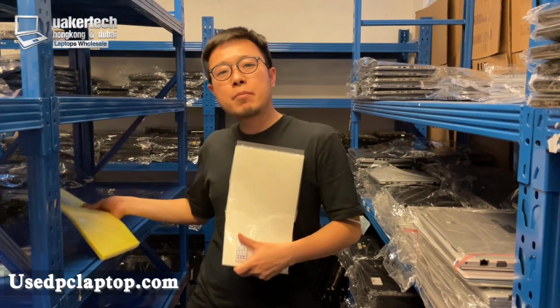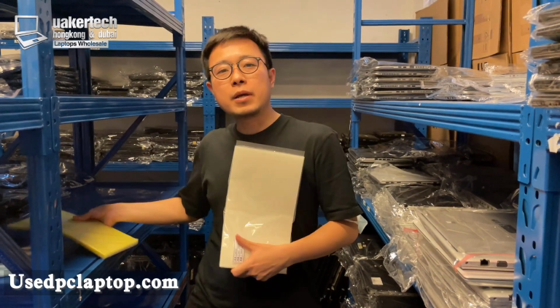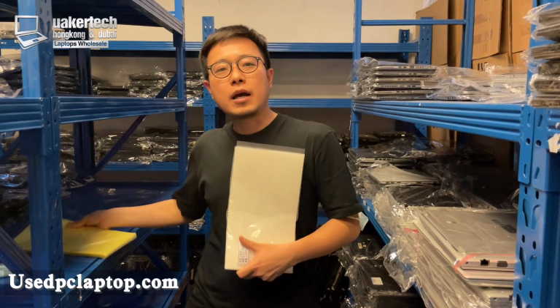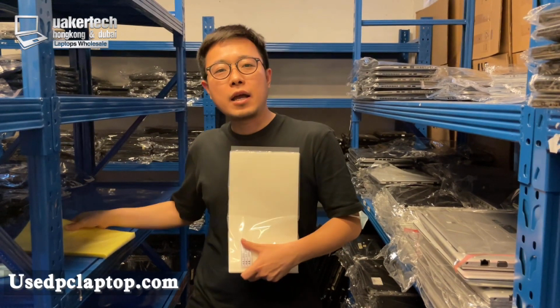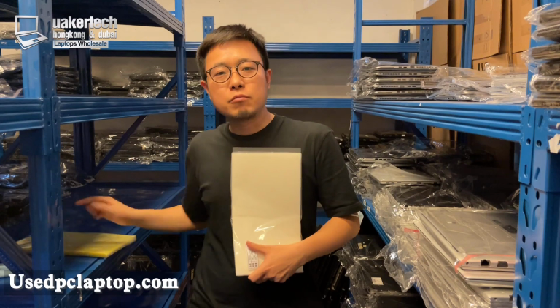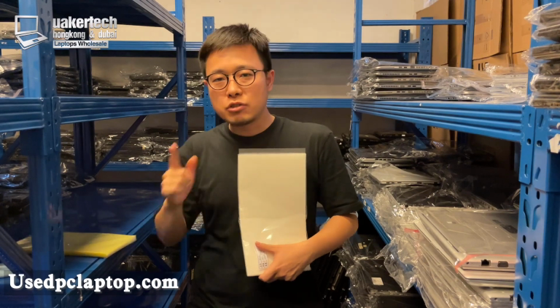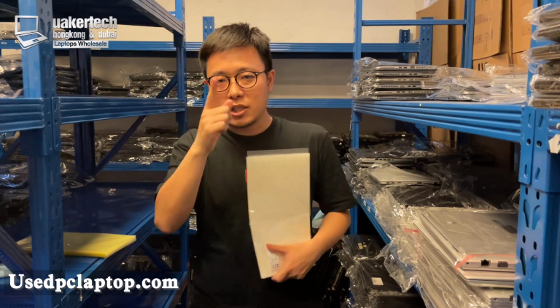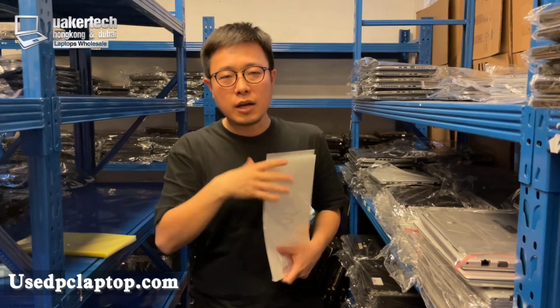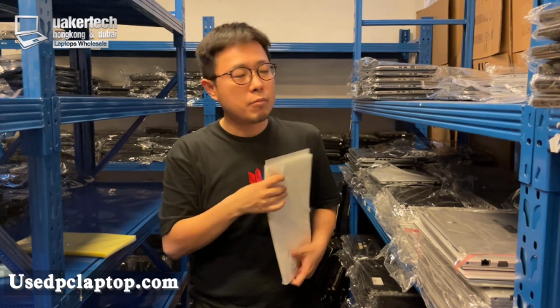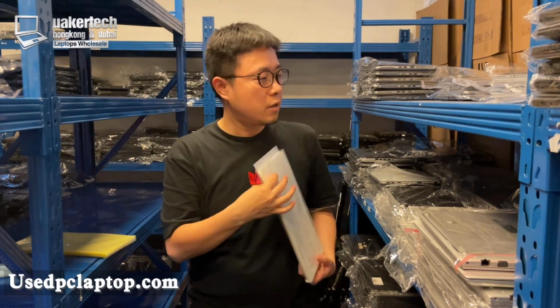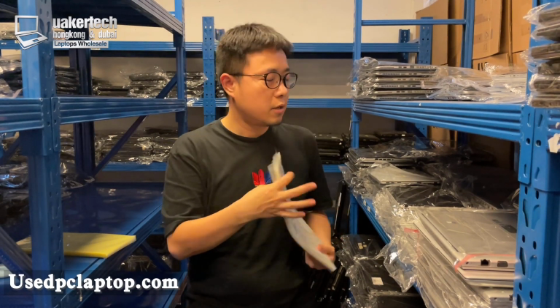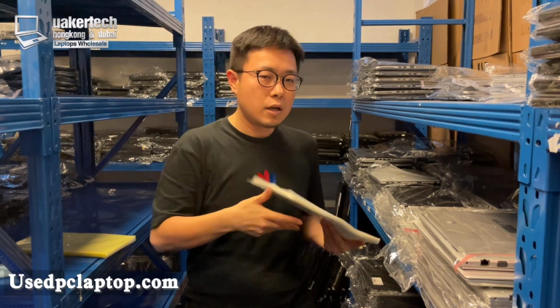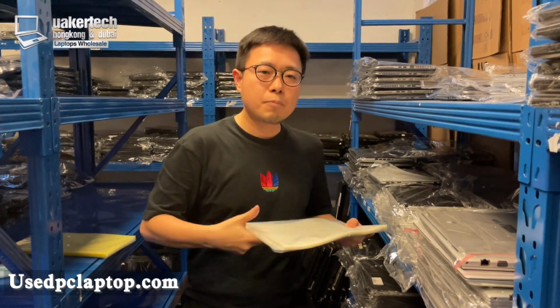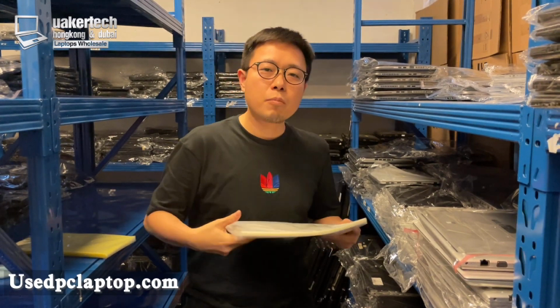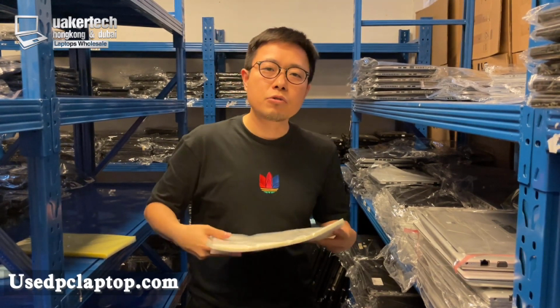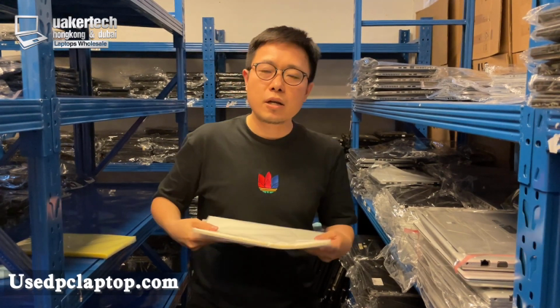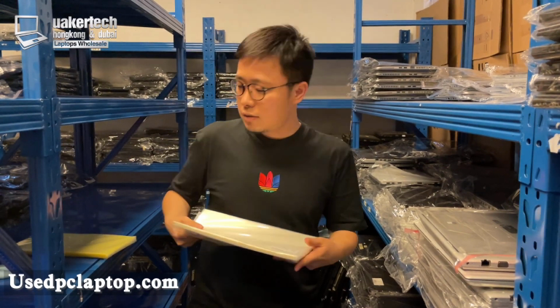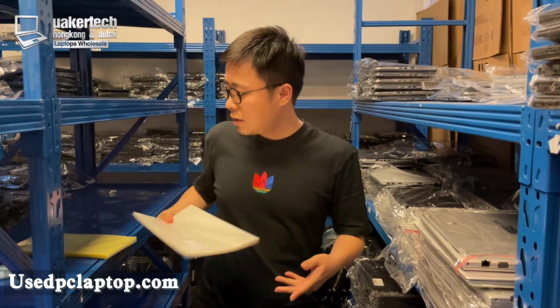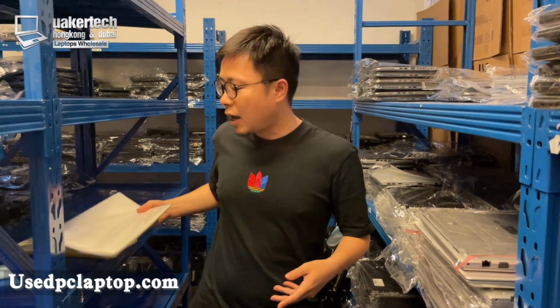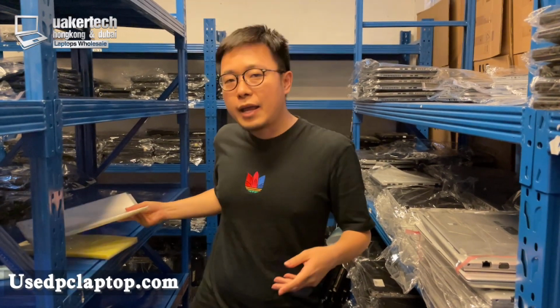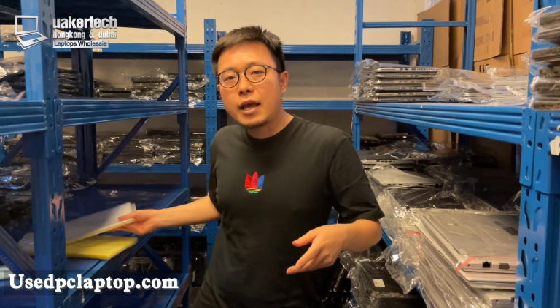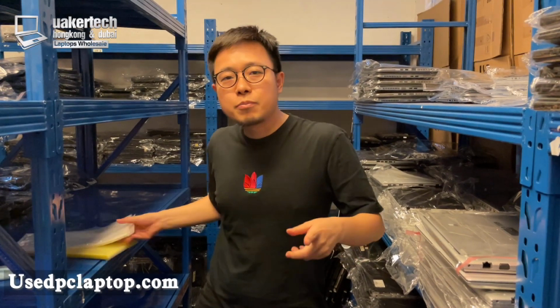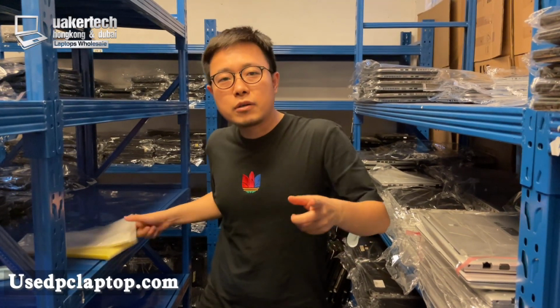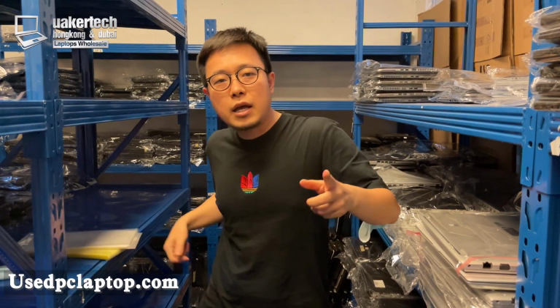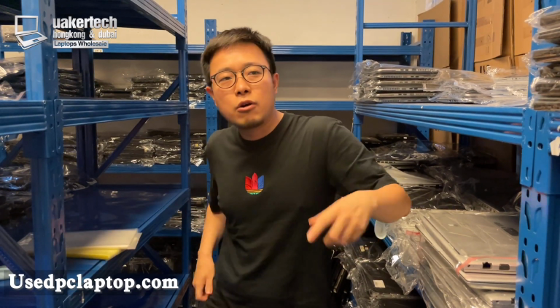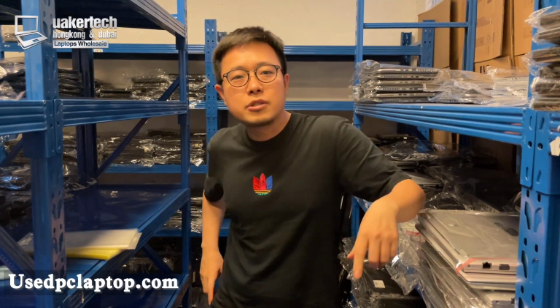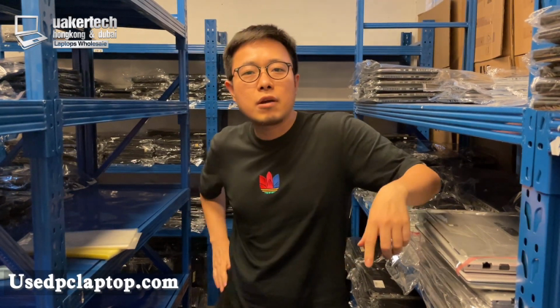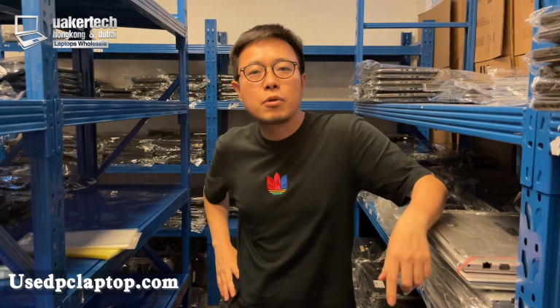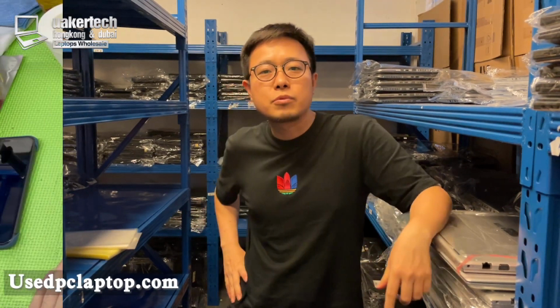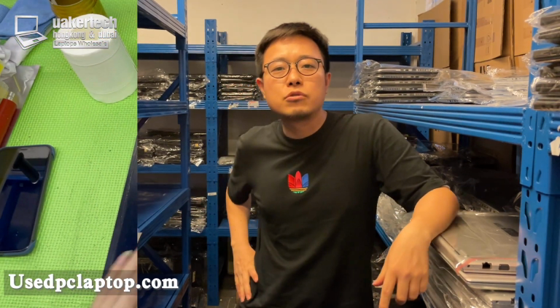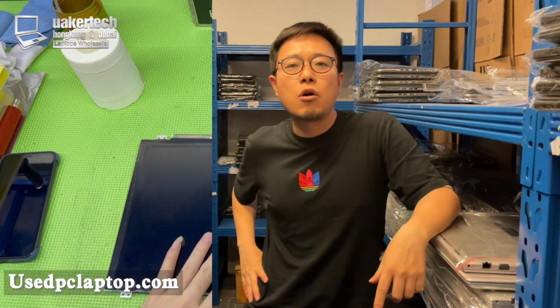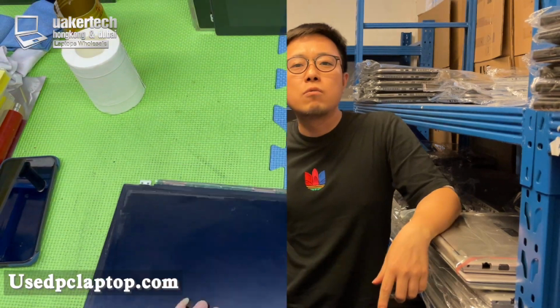Remember me — I am Wilson Chen. I'm a laptop wholesaler and I export and wholesale laptops to the whole world.